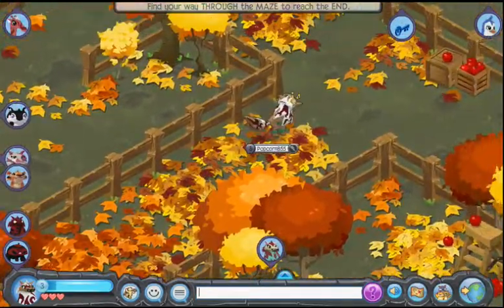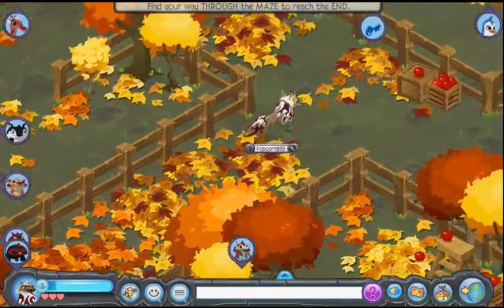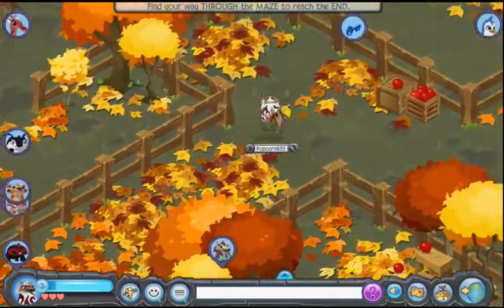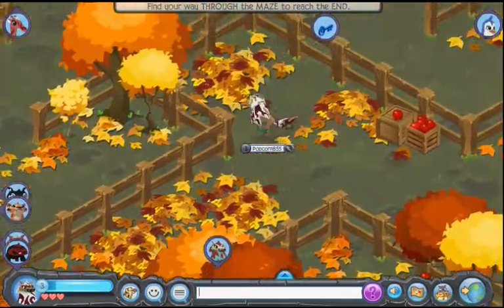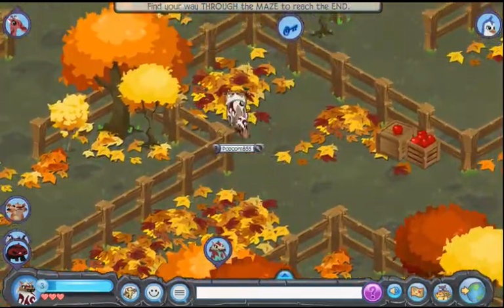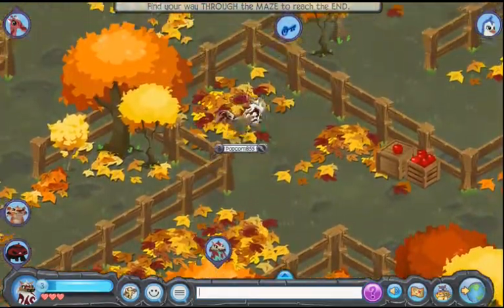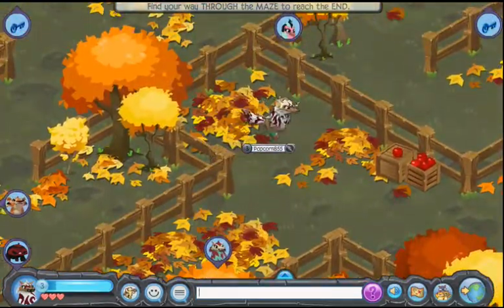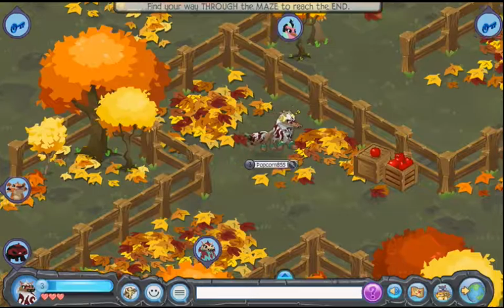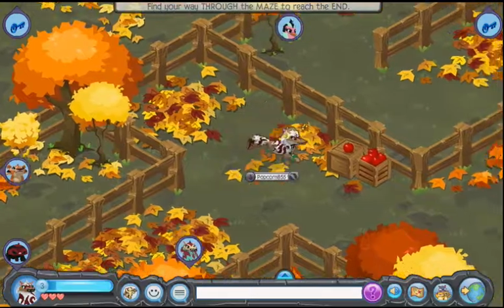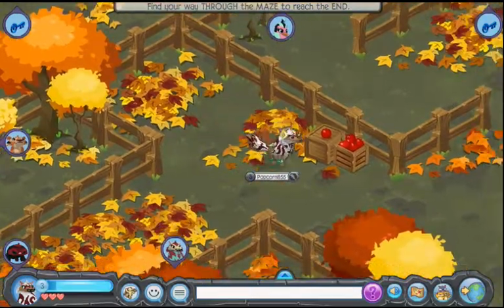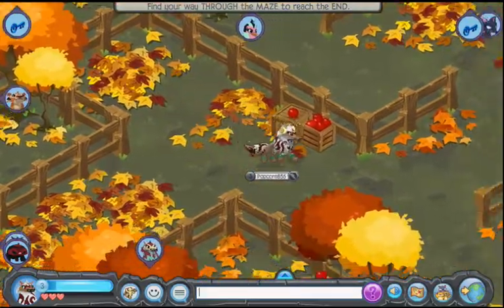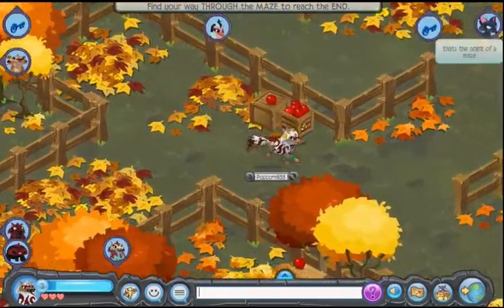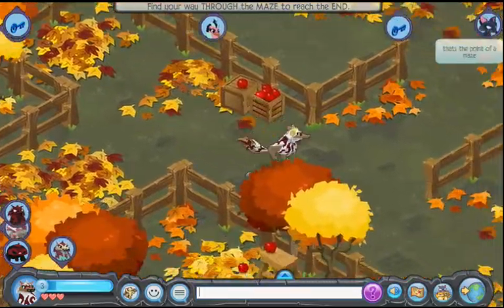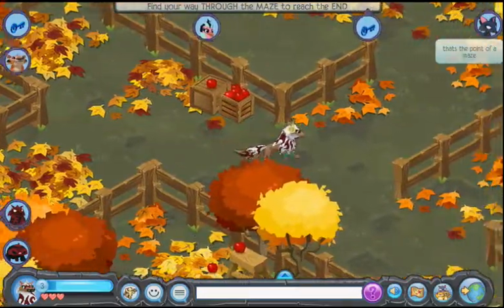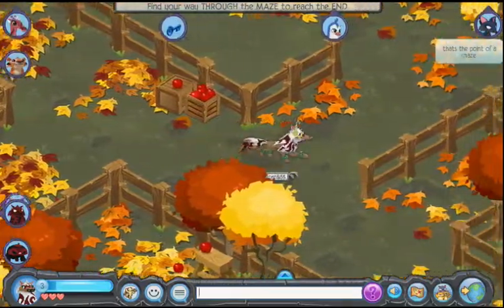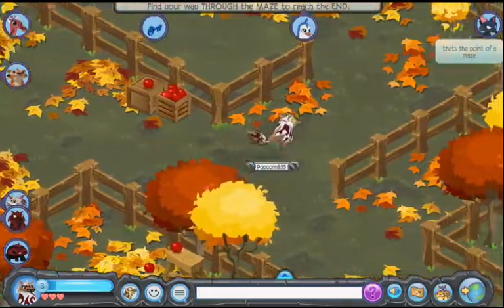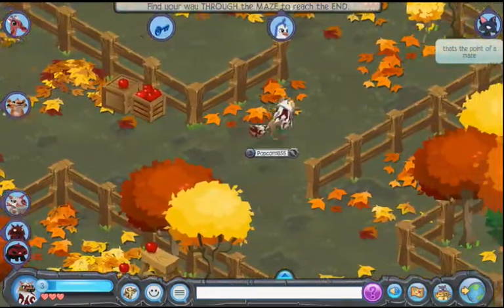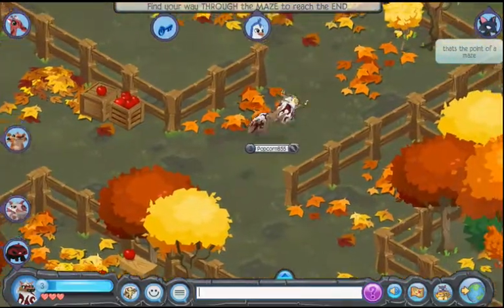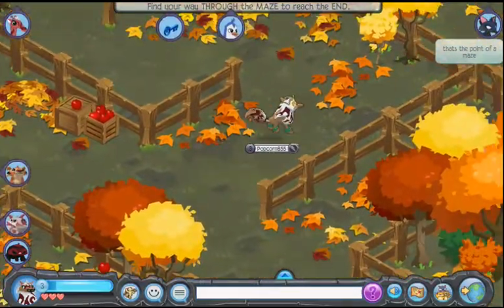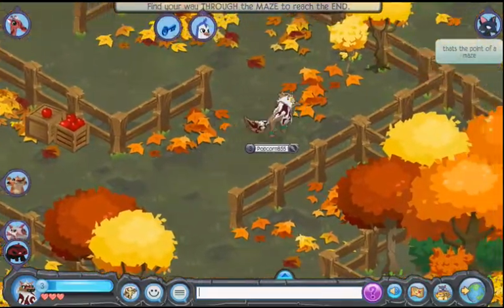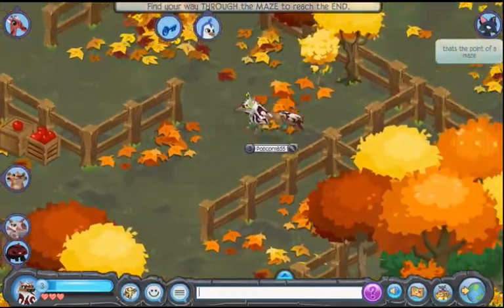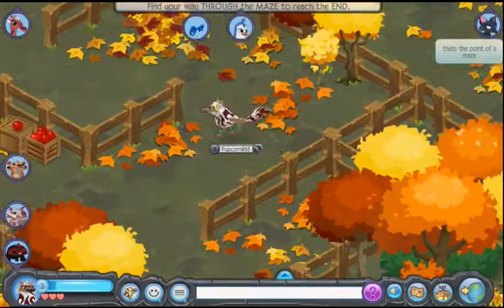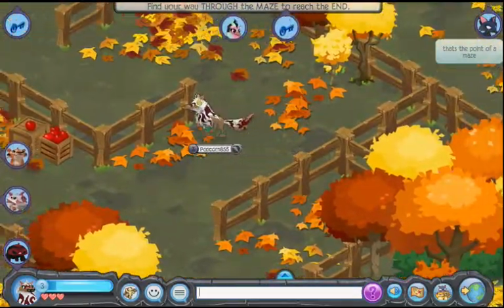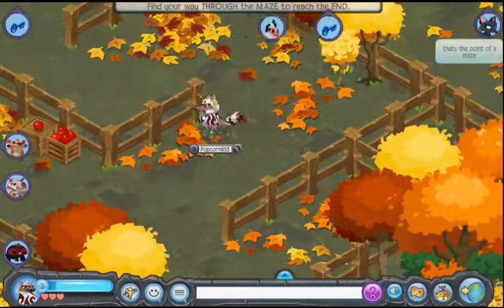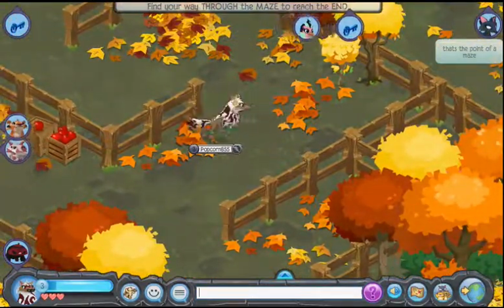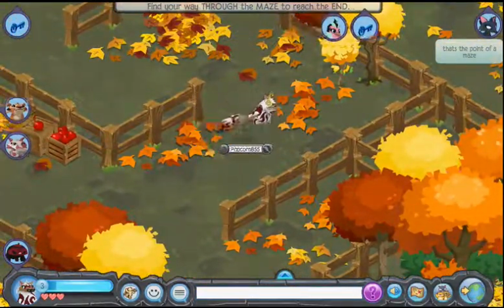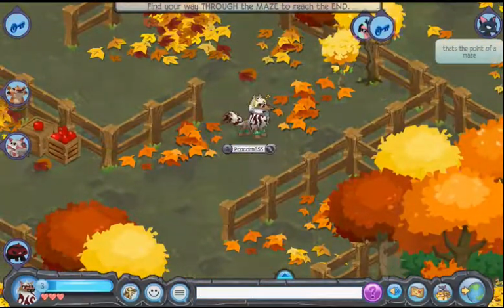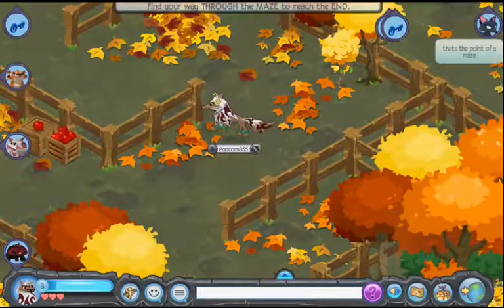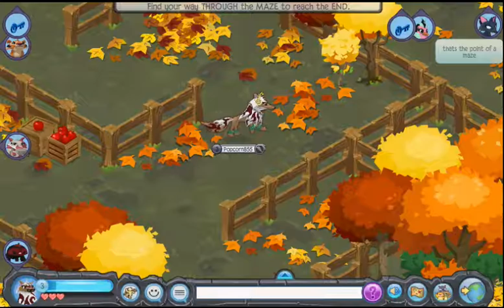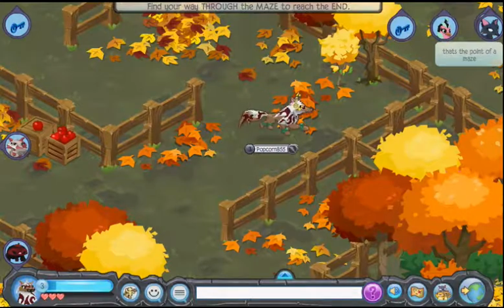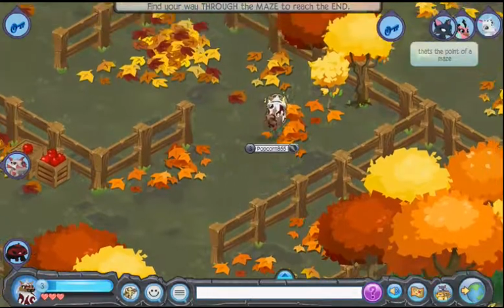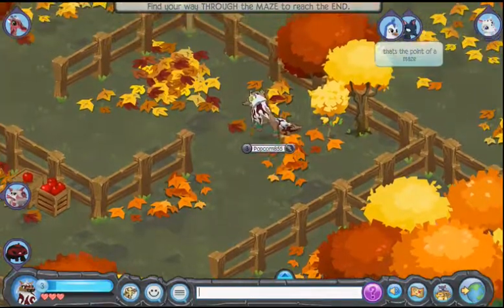That koala guy just said that this maze is filled with twists and turns and dead ends, so we're going to be very careful.